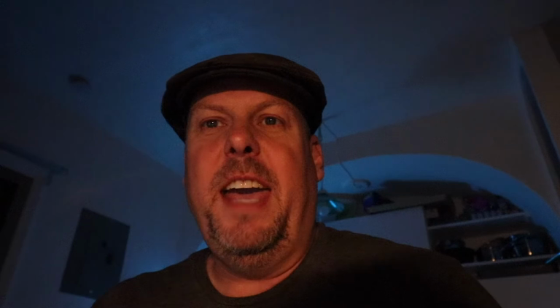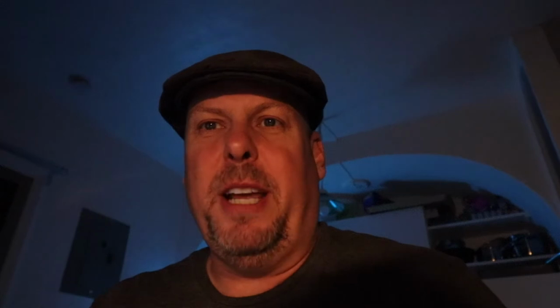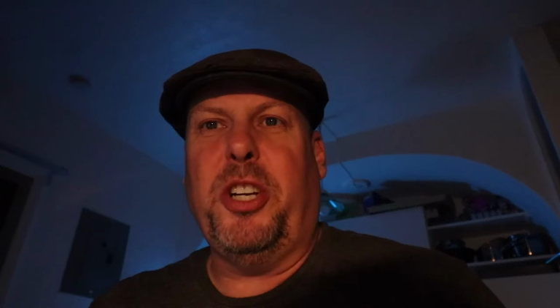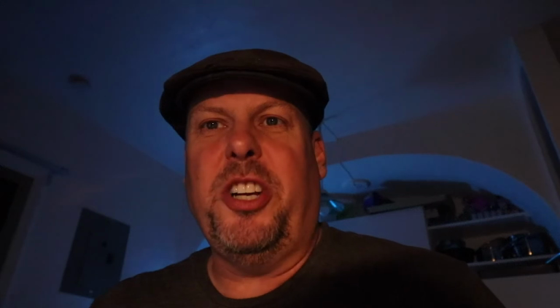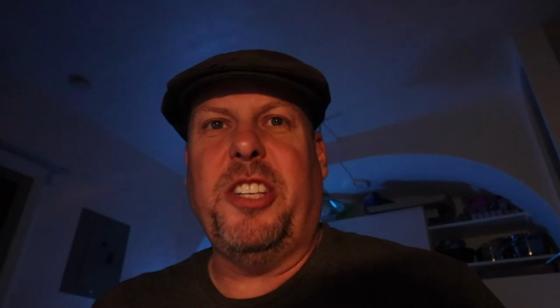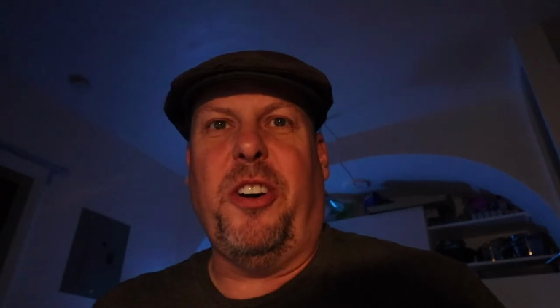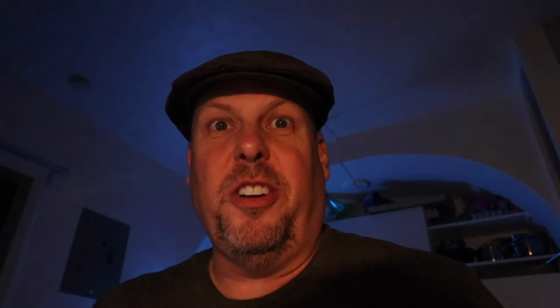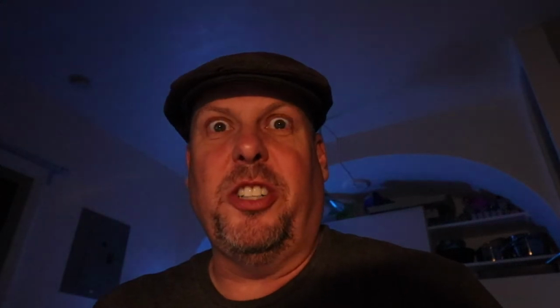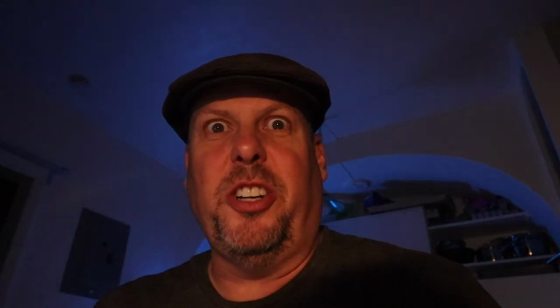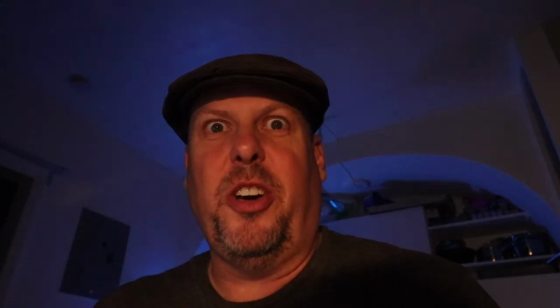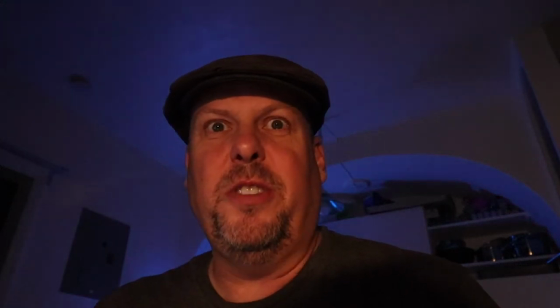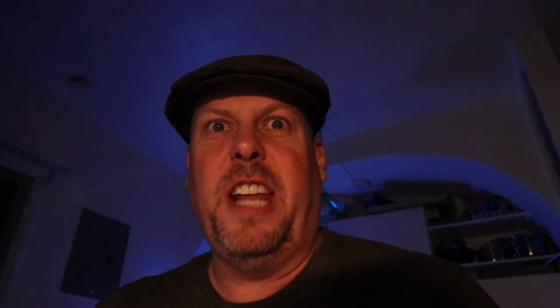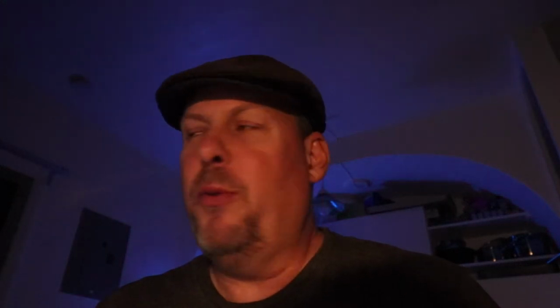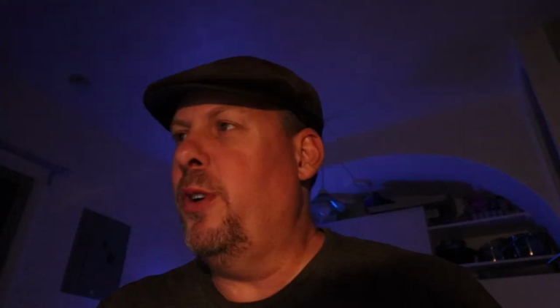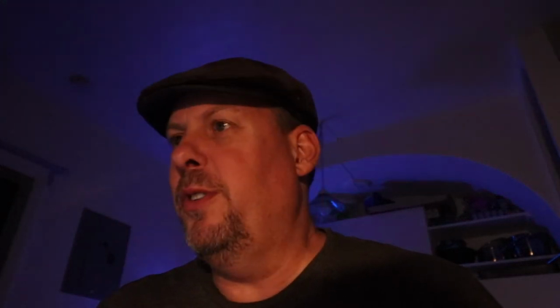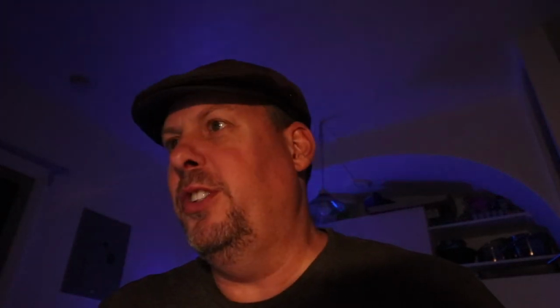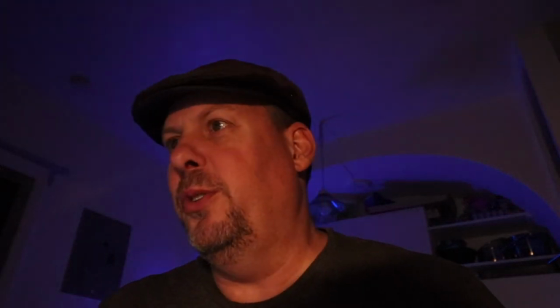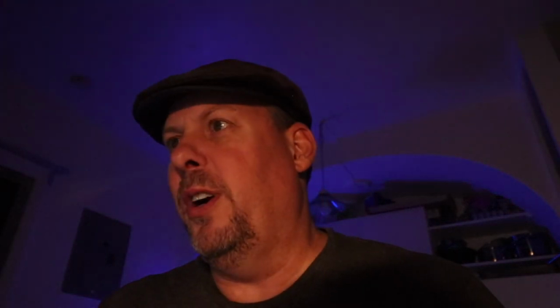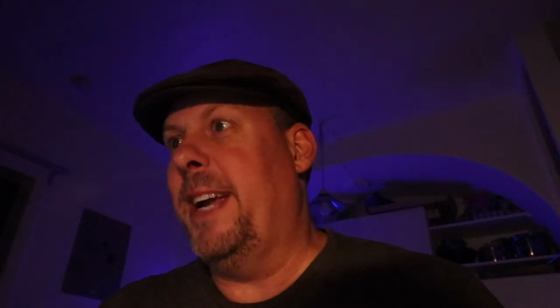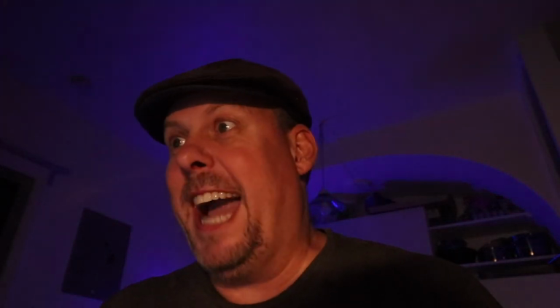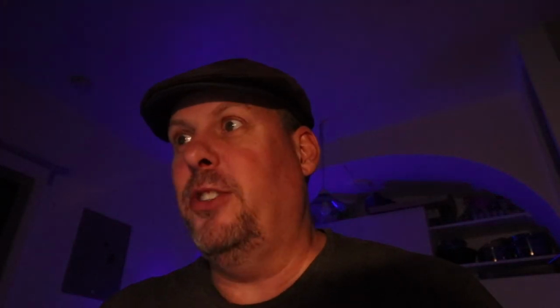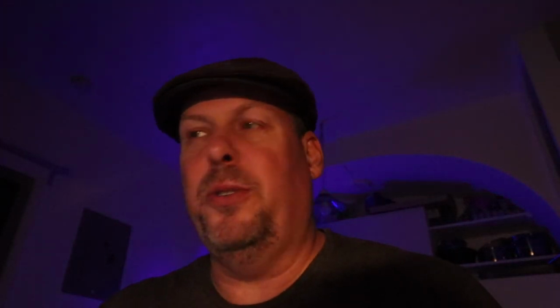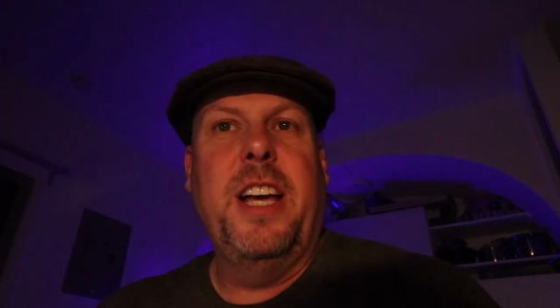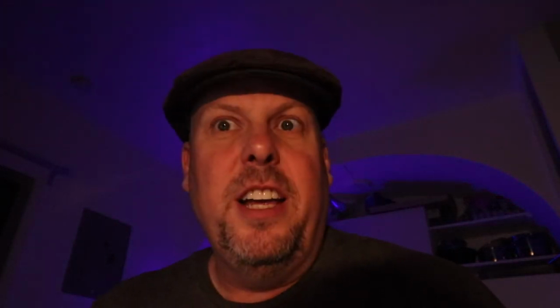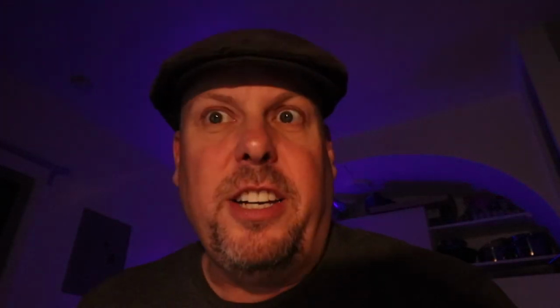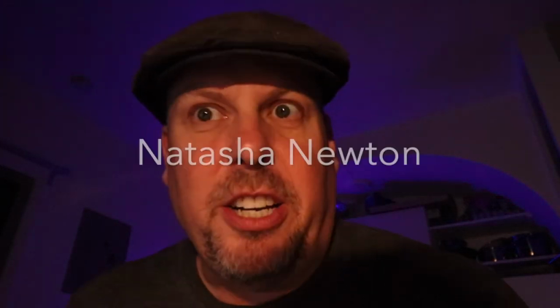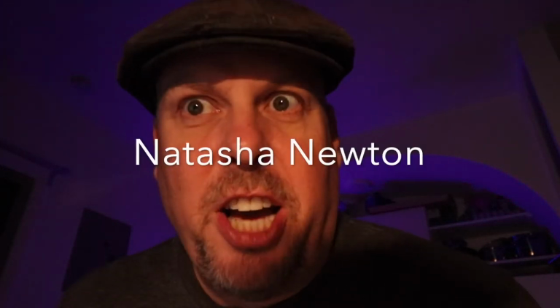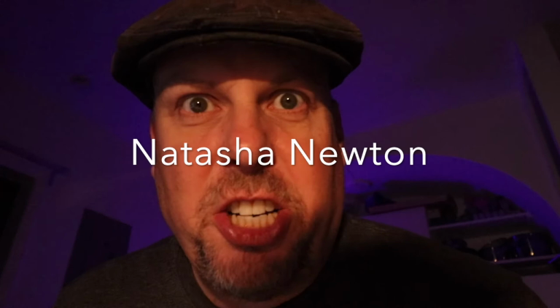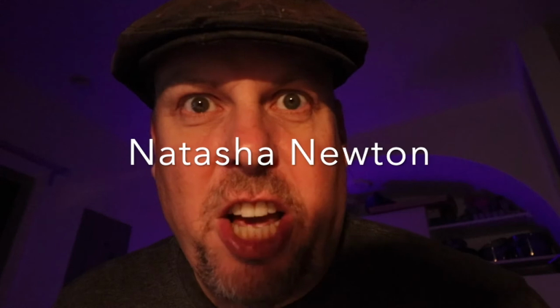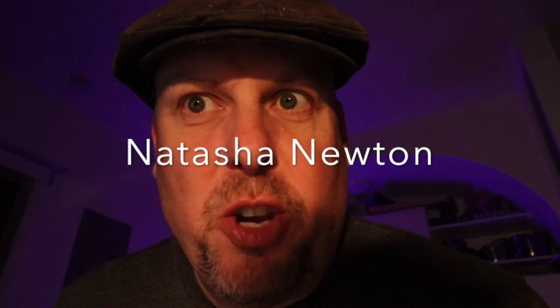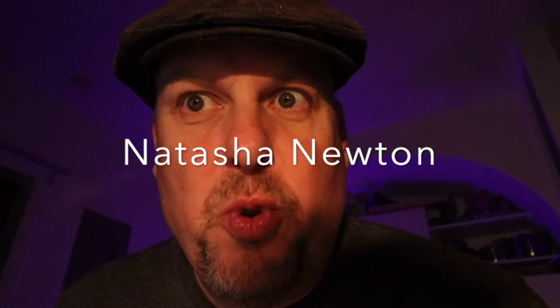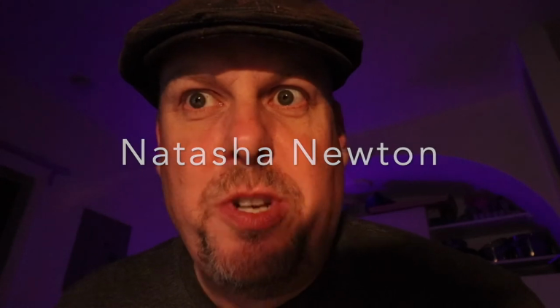Hey, my name is Shunshun. I sell art on Shunshun.co. Today we're going to react to Natasha Newton.